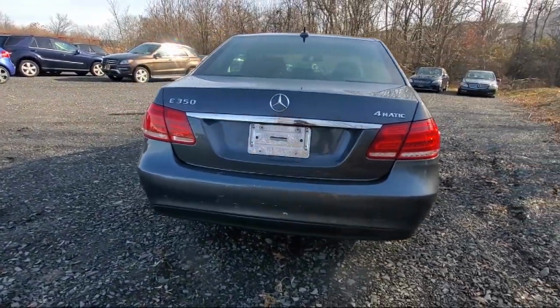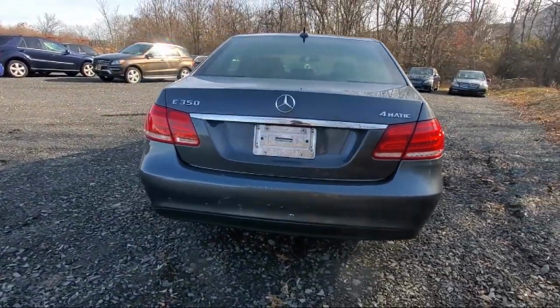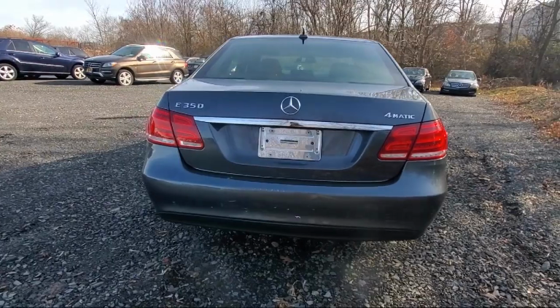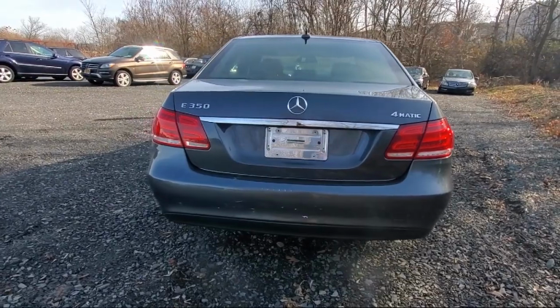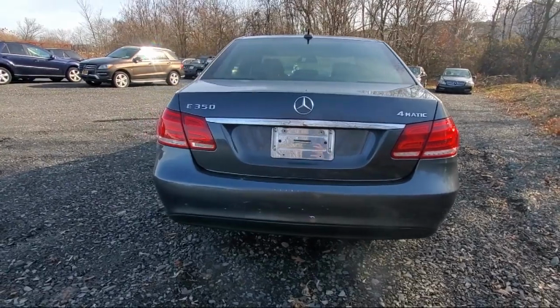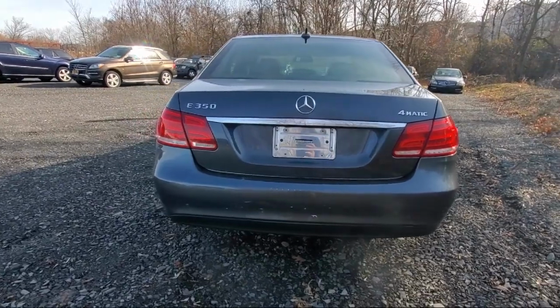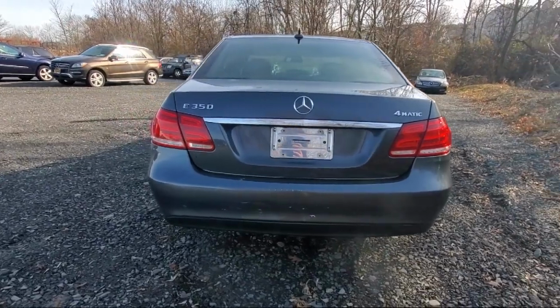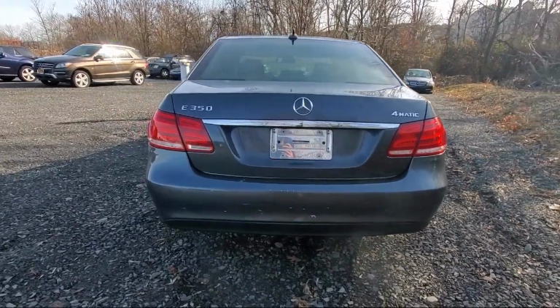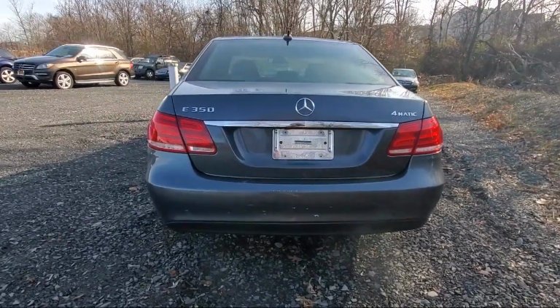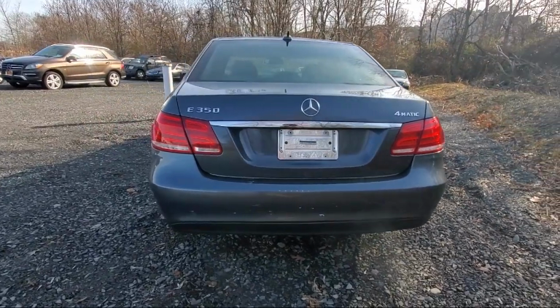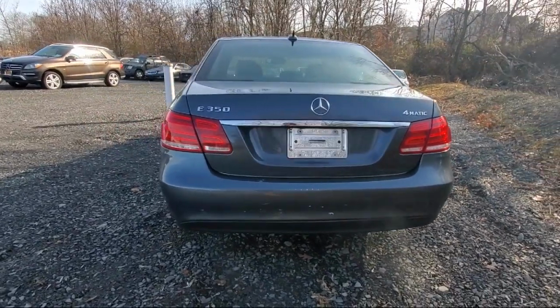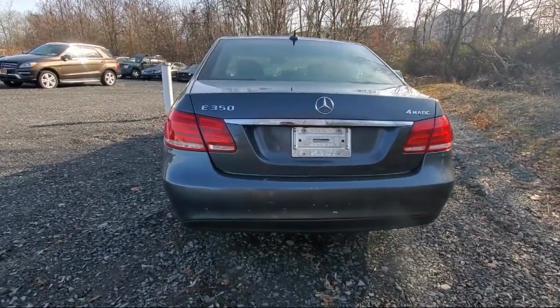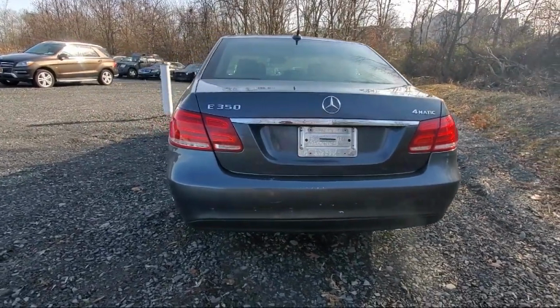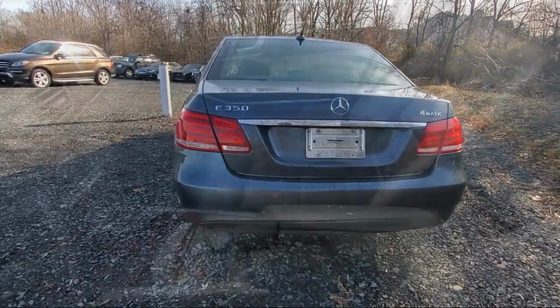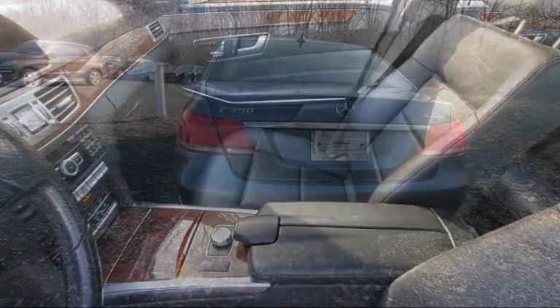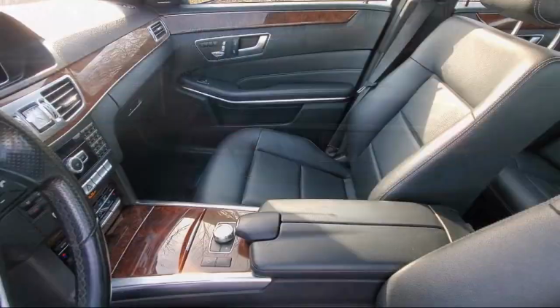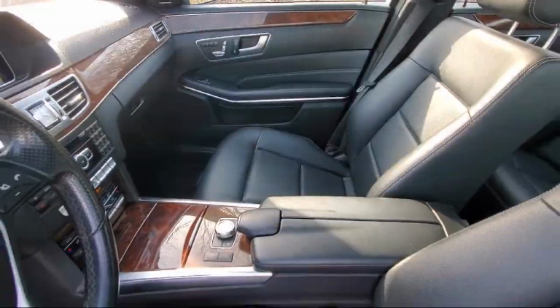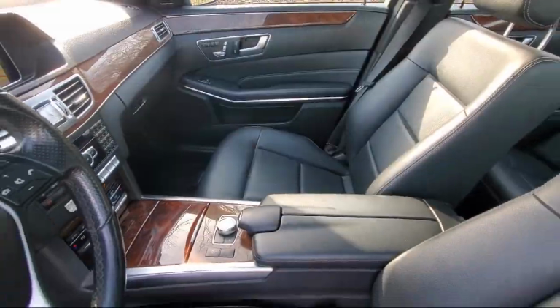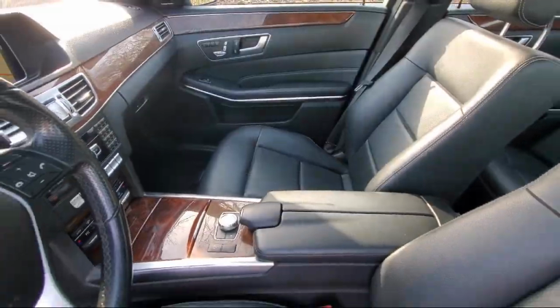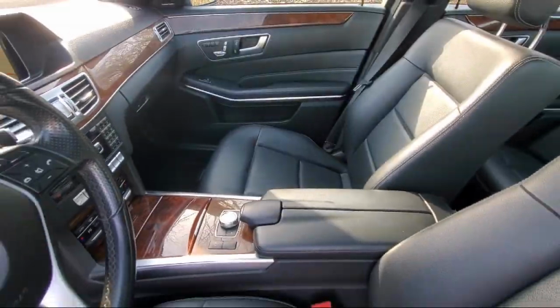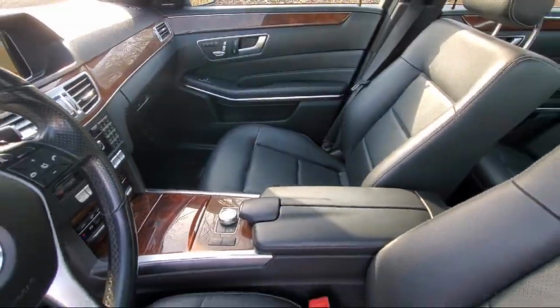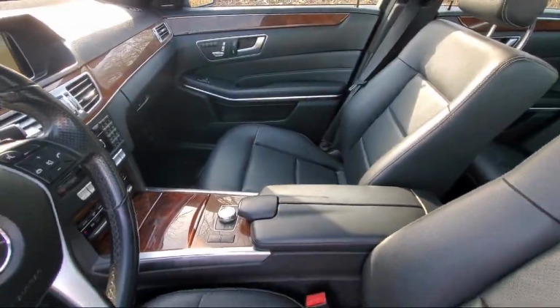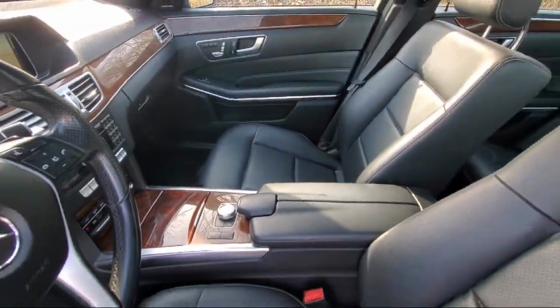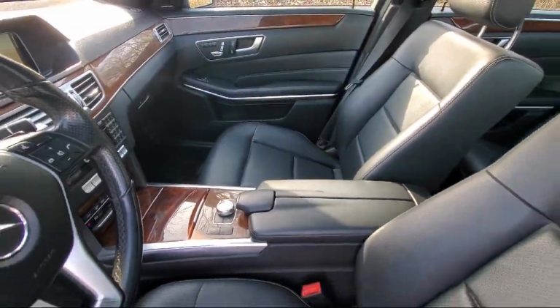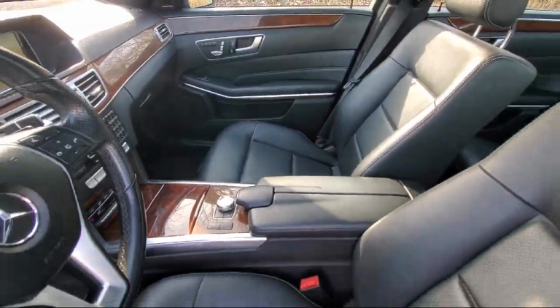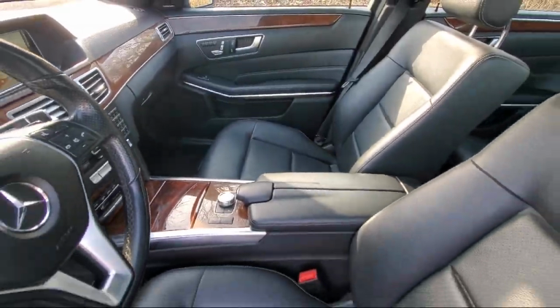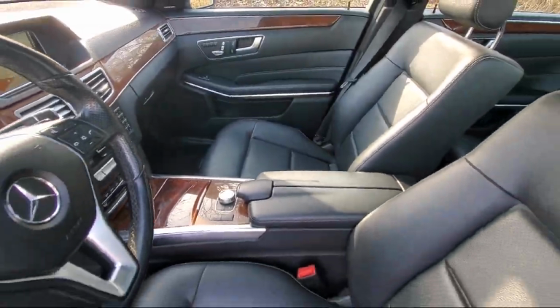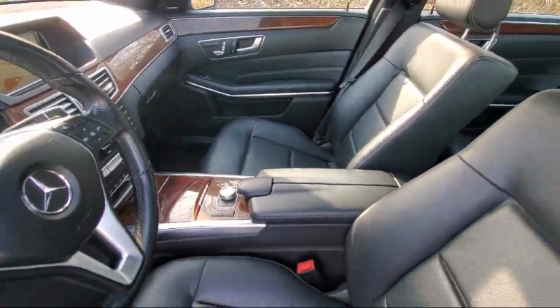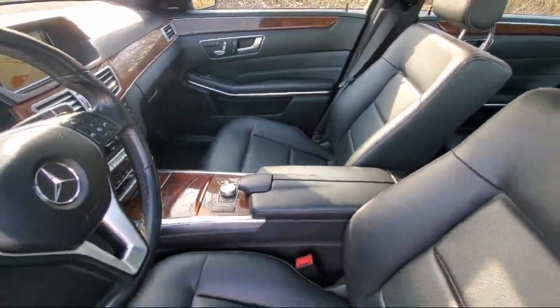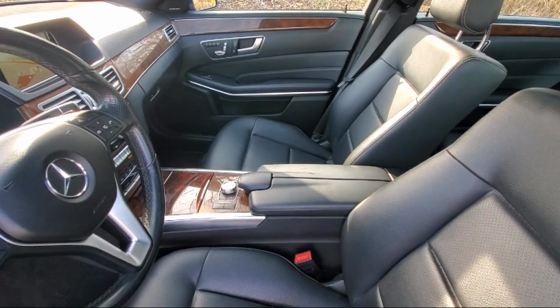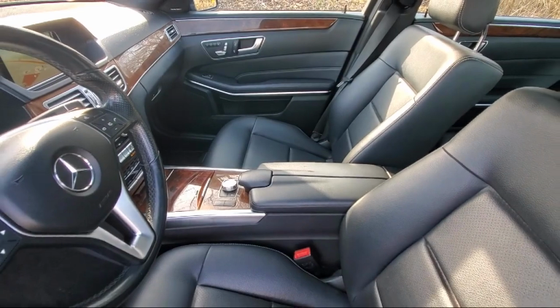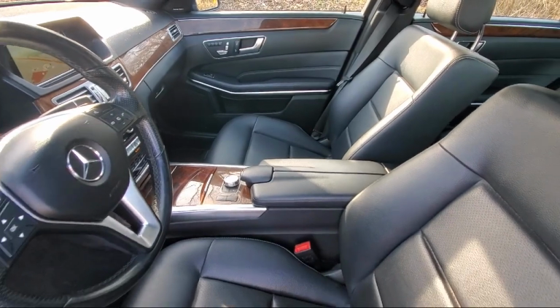In-dash CD MP3 player, steering wheel mounted audio controls, and much more.